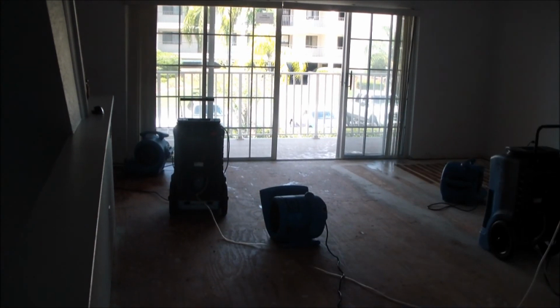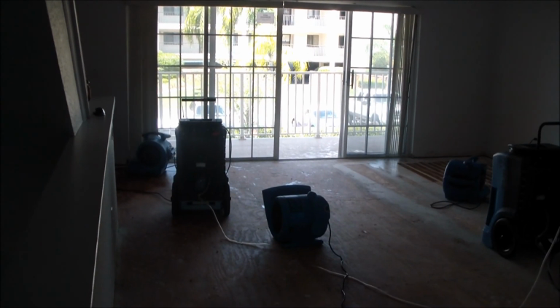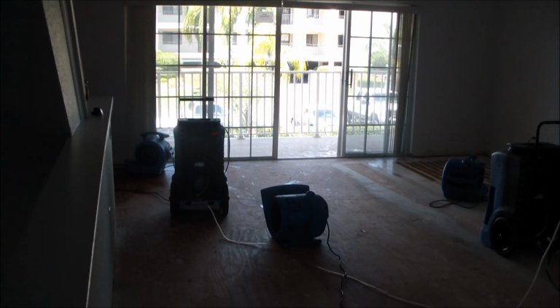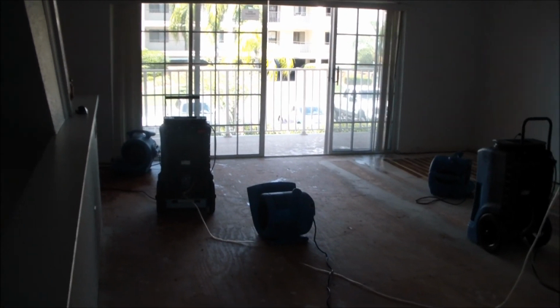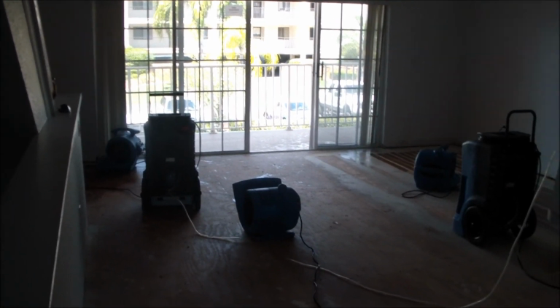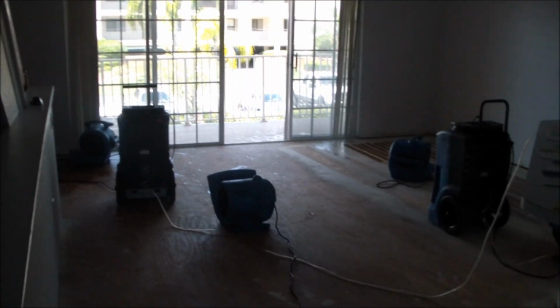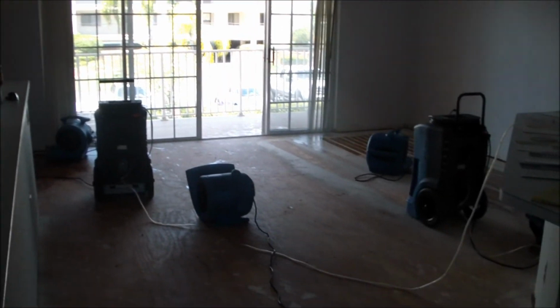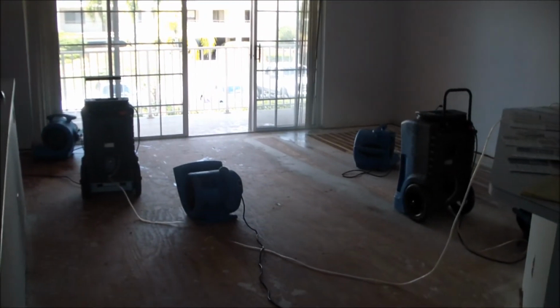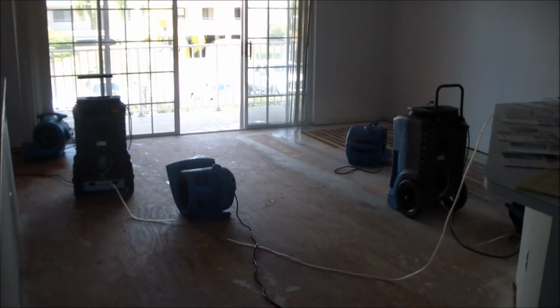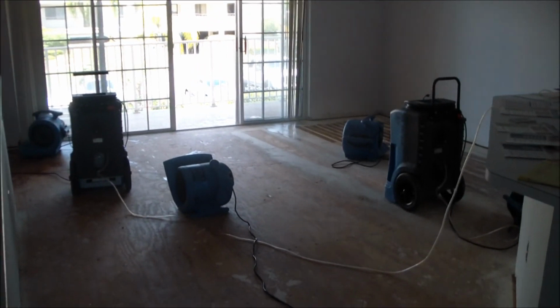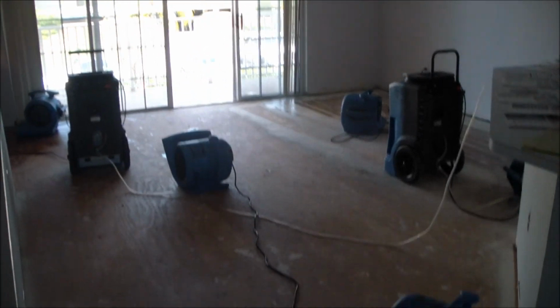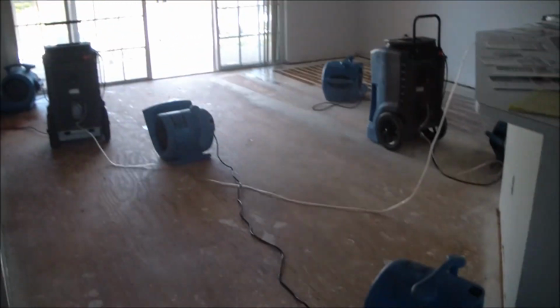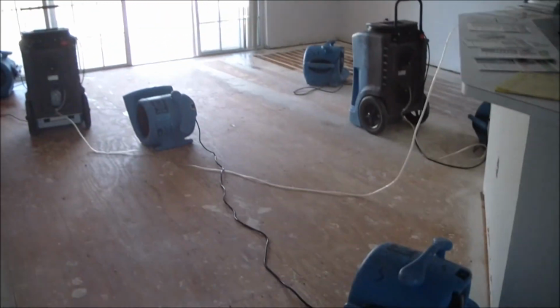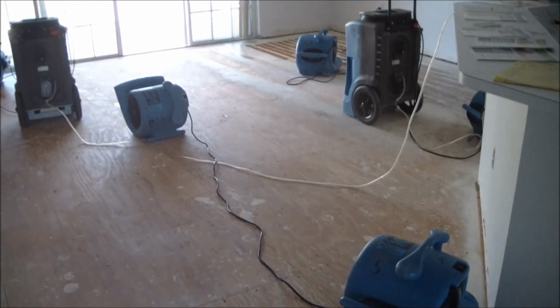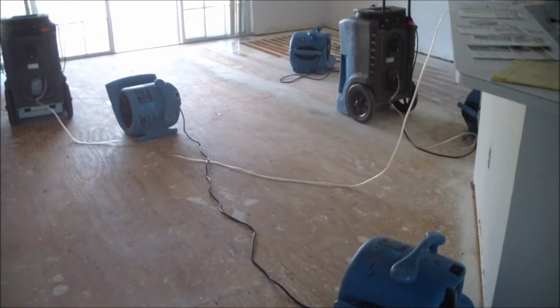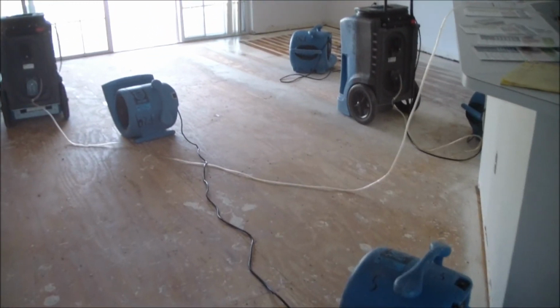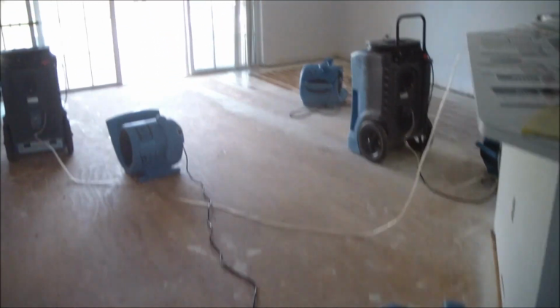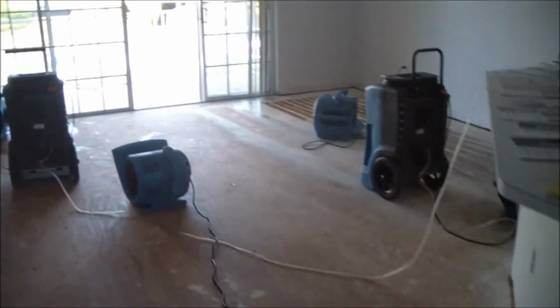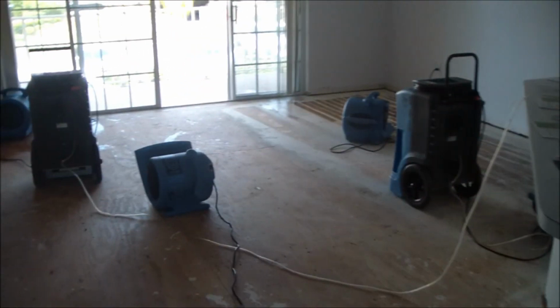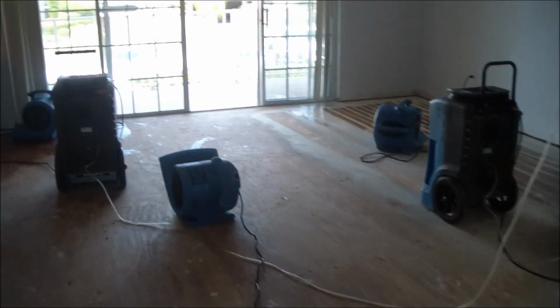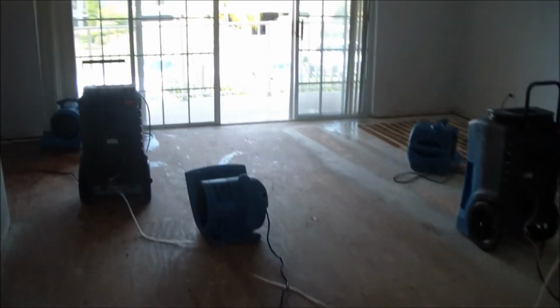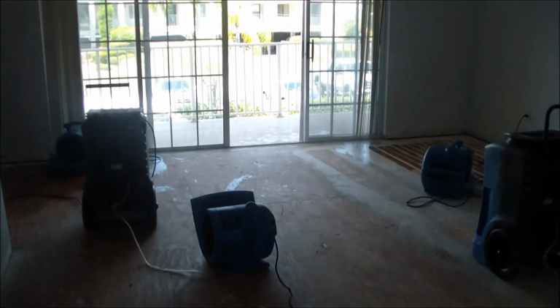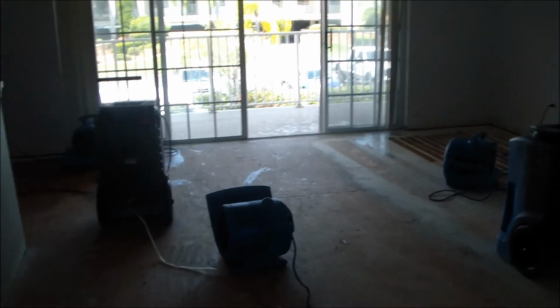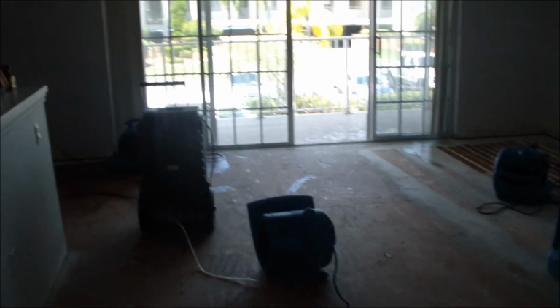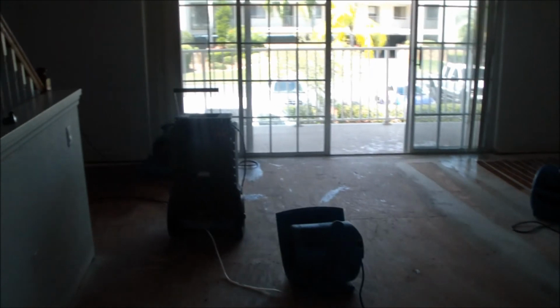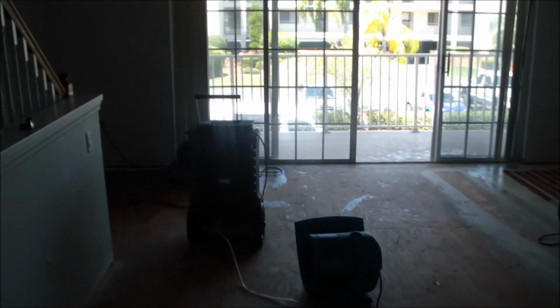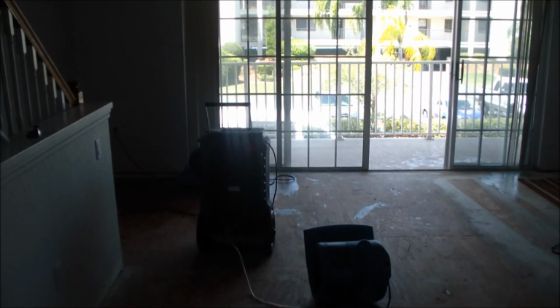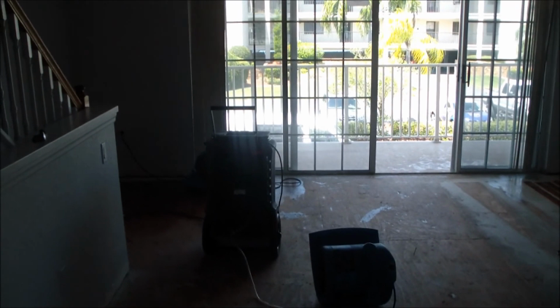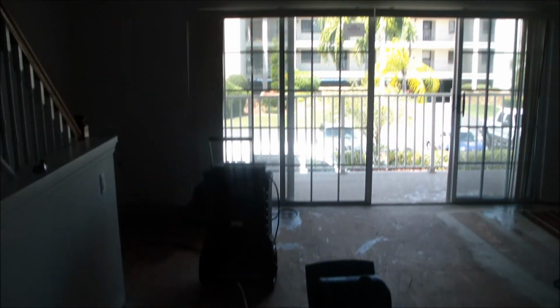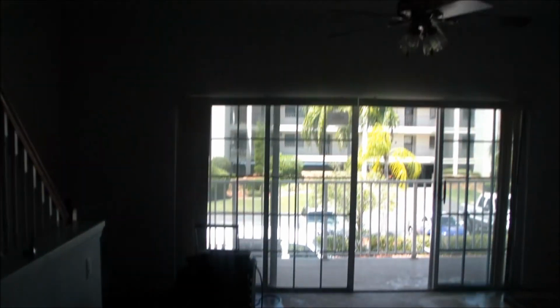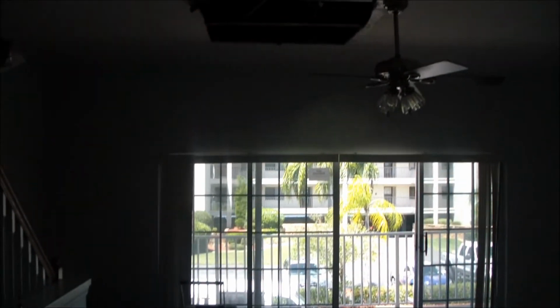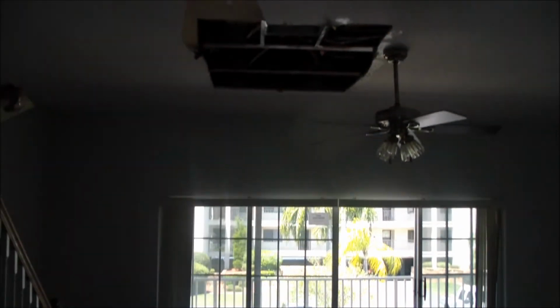Here's two dehumidifiers and five fans to dry this place out.